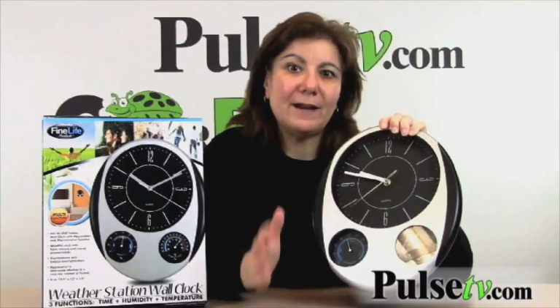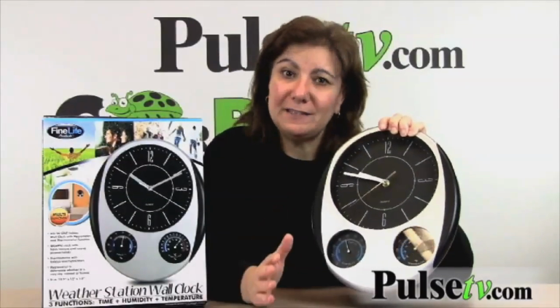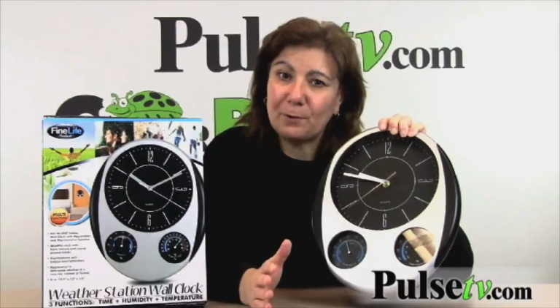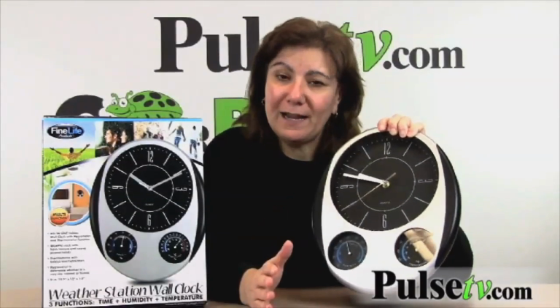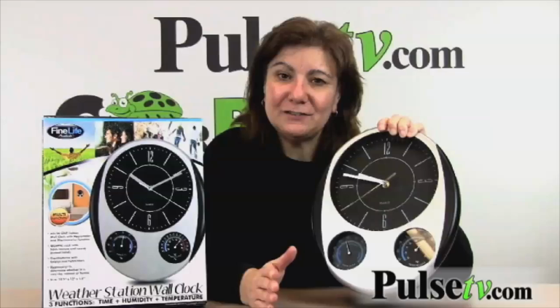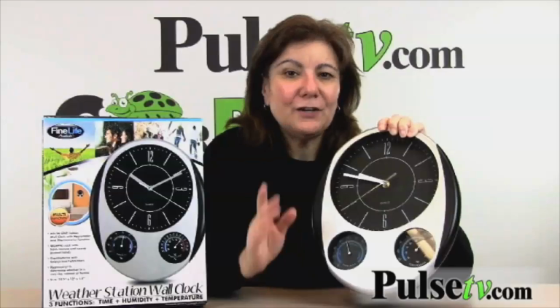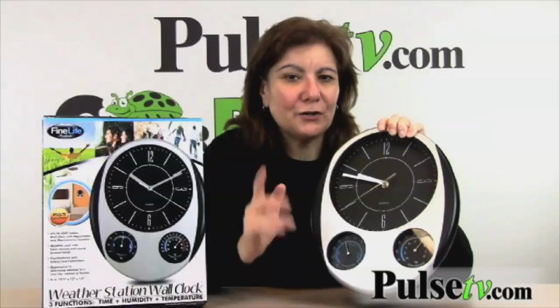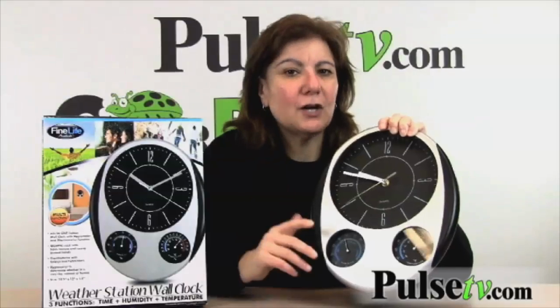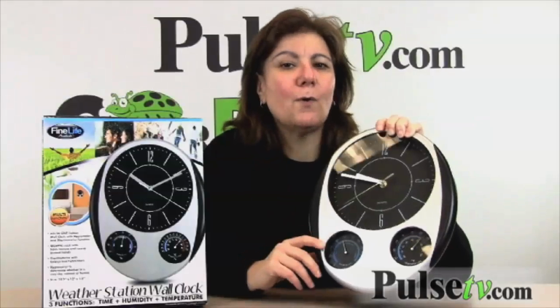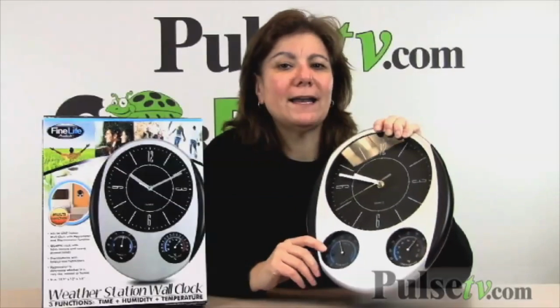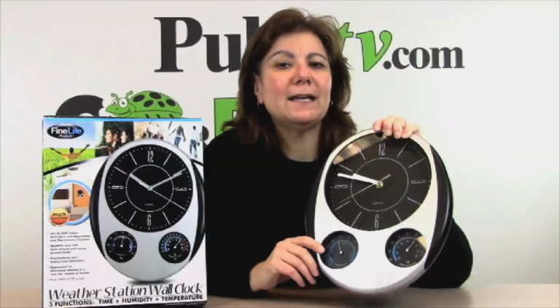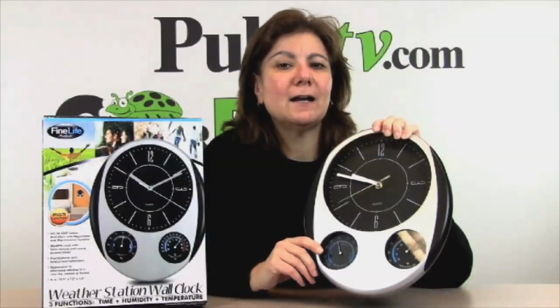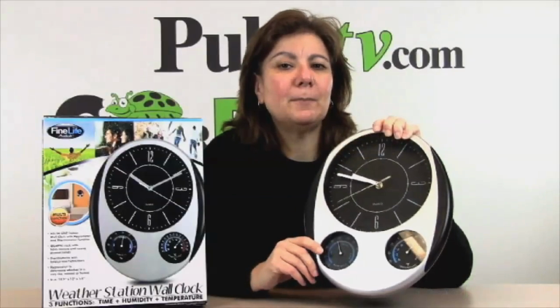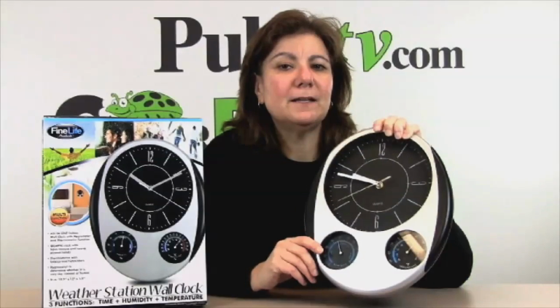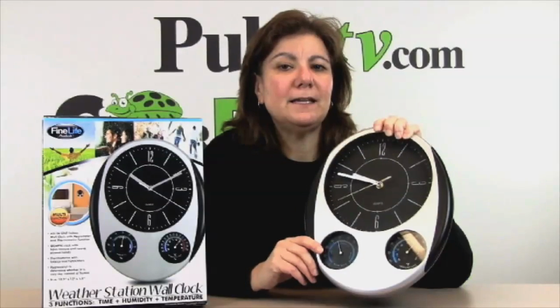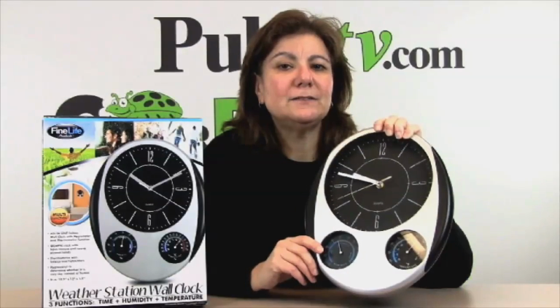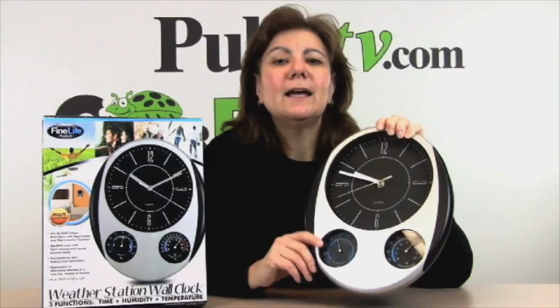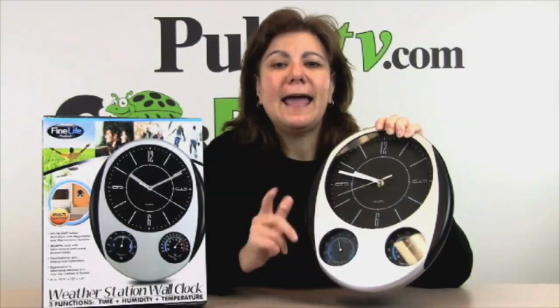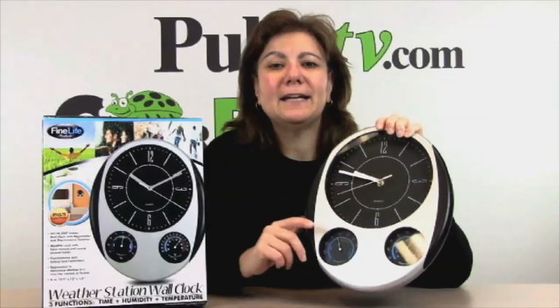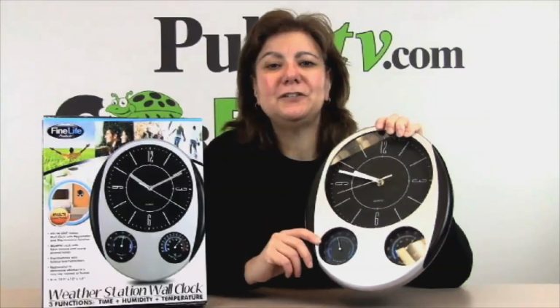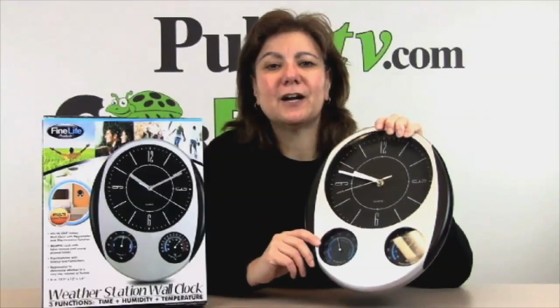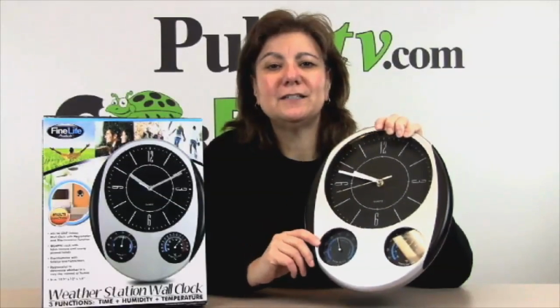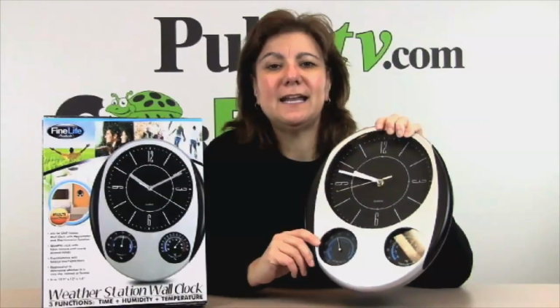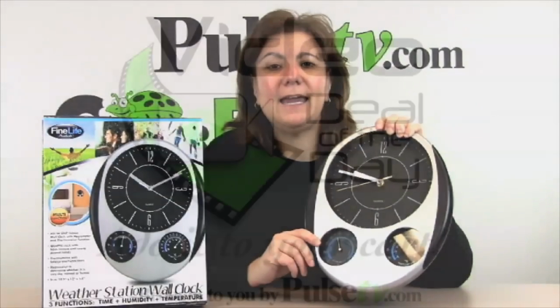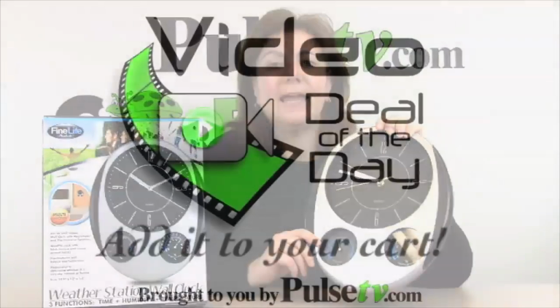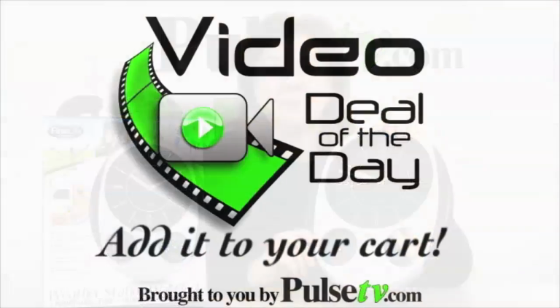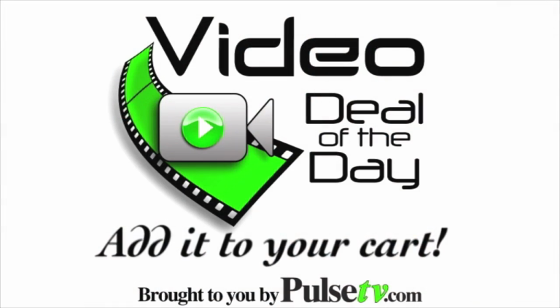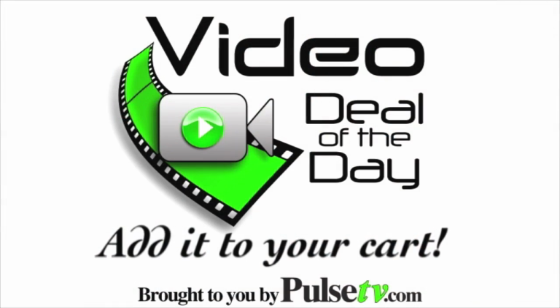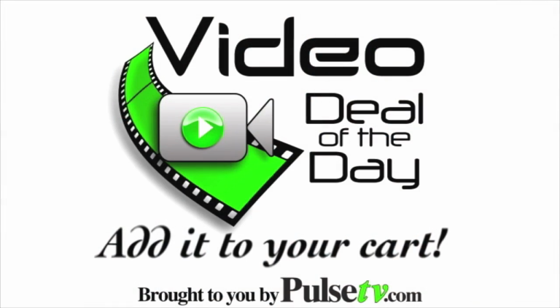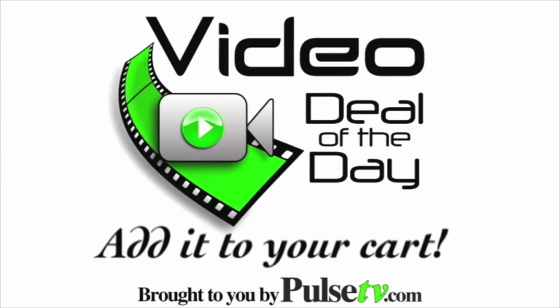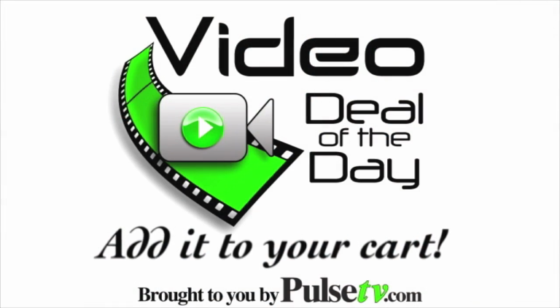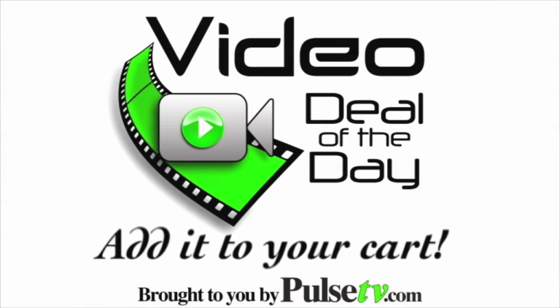With everything this does, how good-looking it is, and the crazy price, you're going to want to get a couple of these. Add it to your cart today at pulsetv.com.